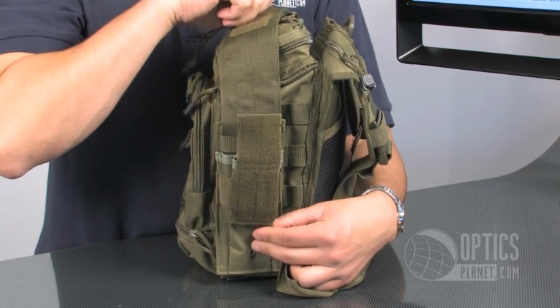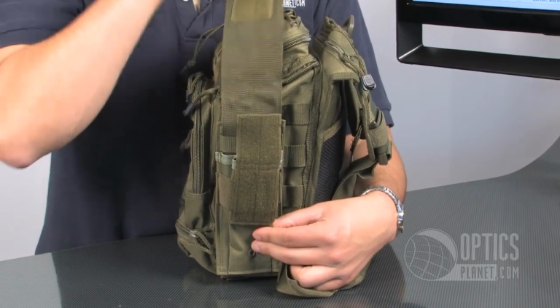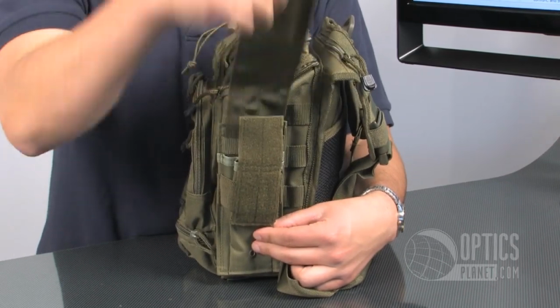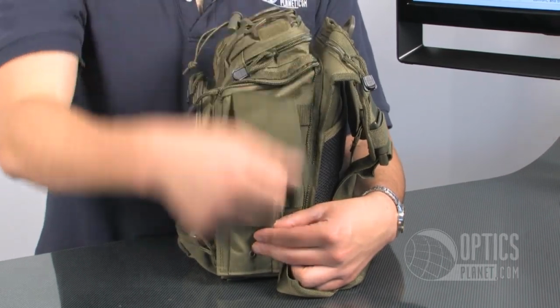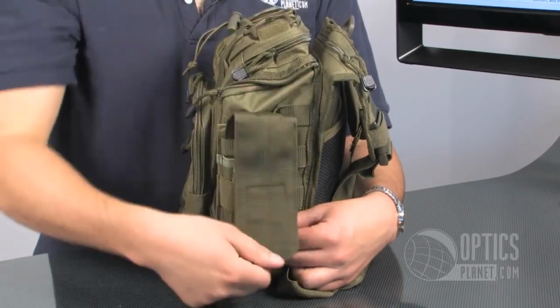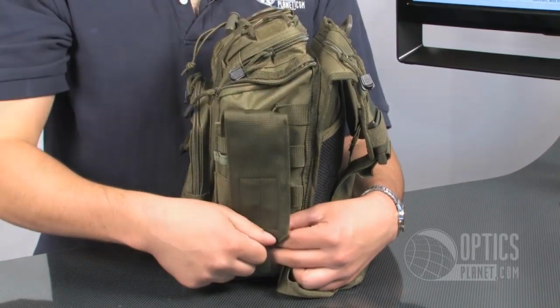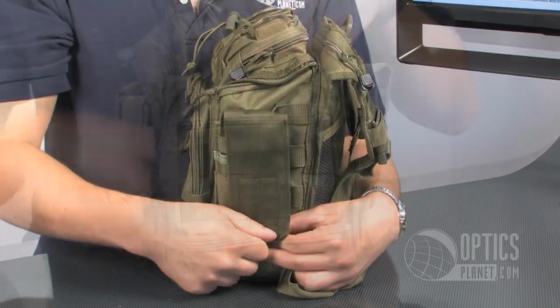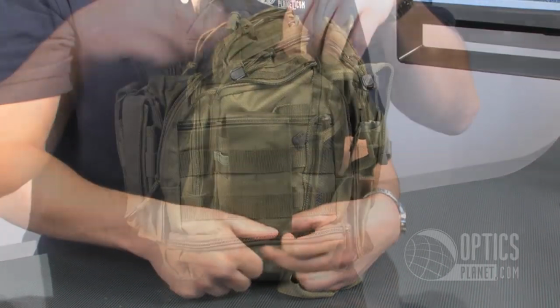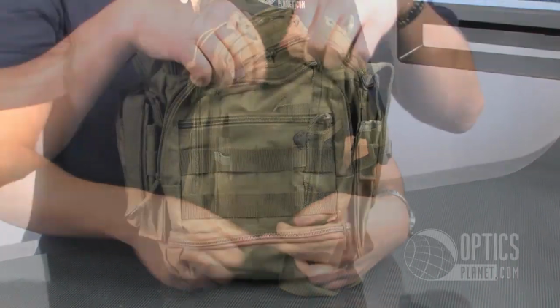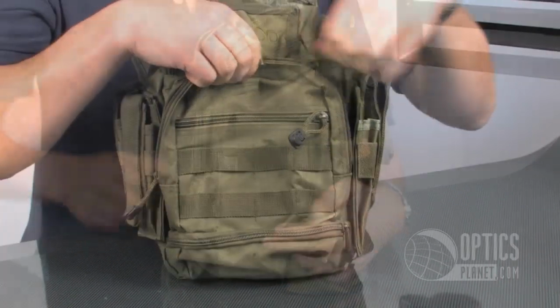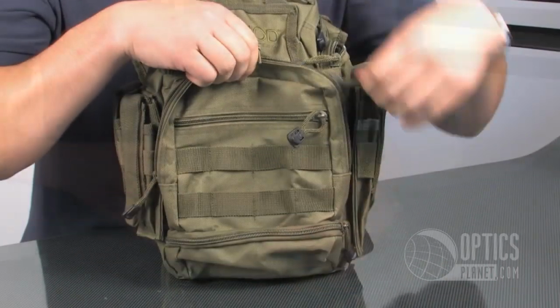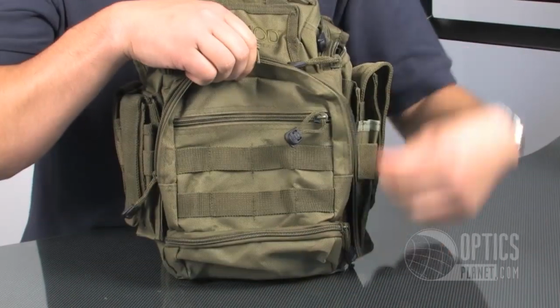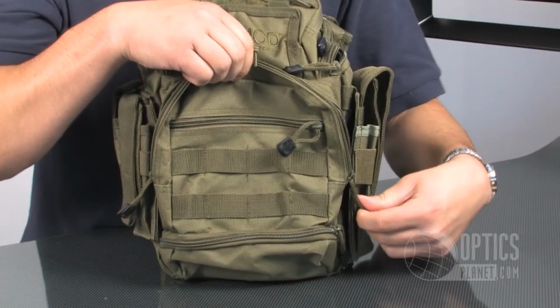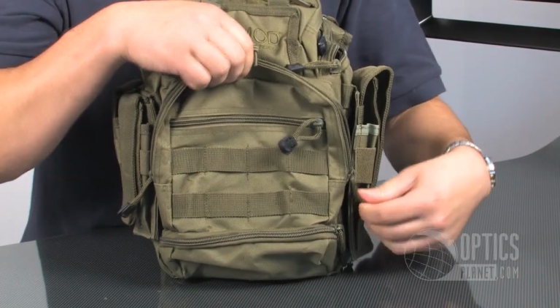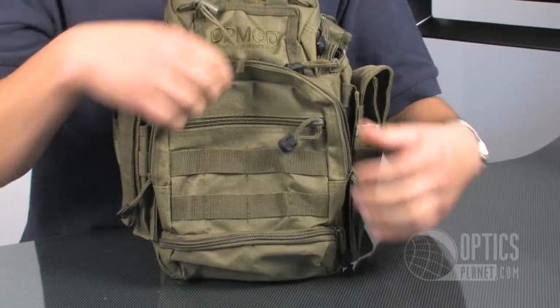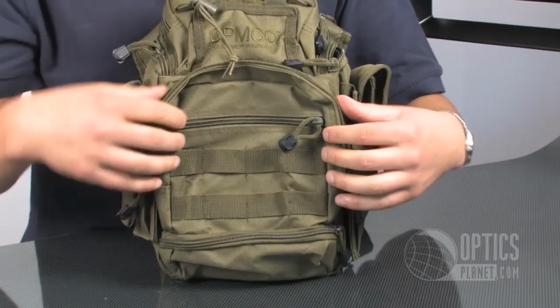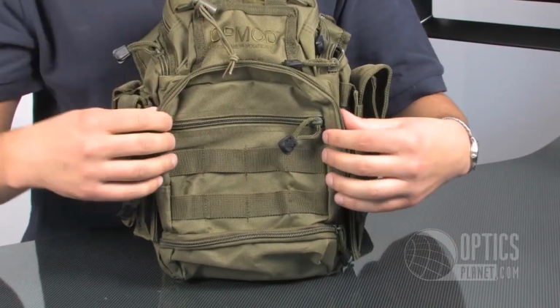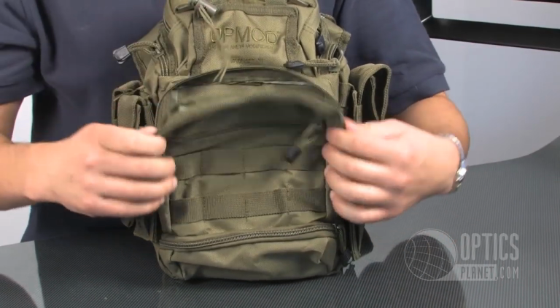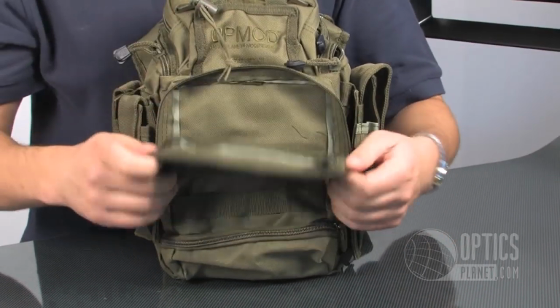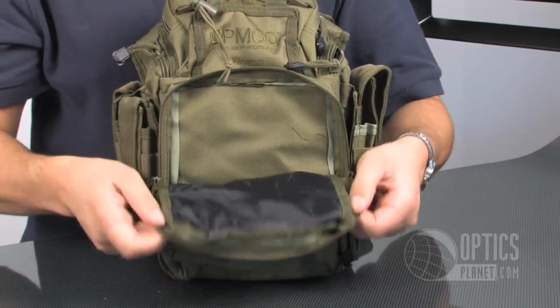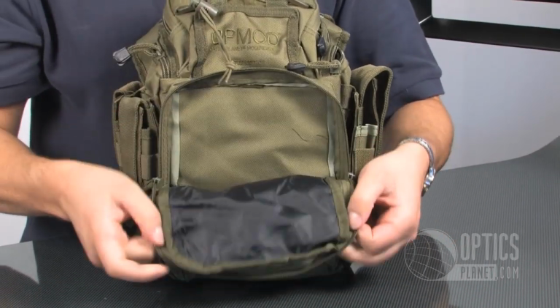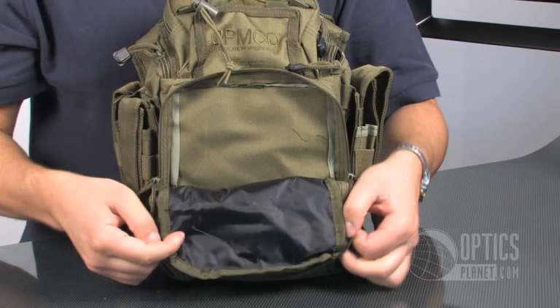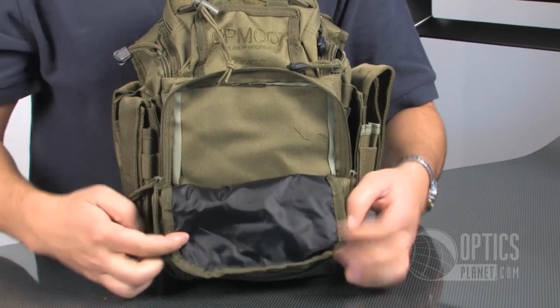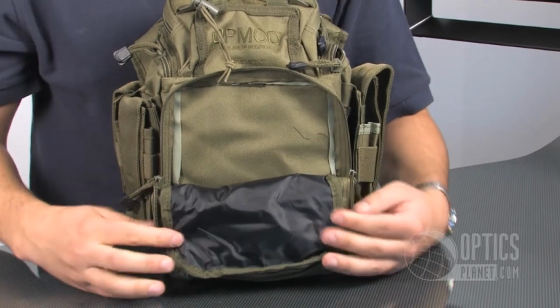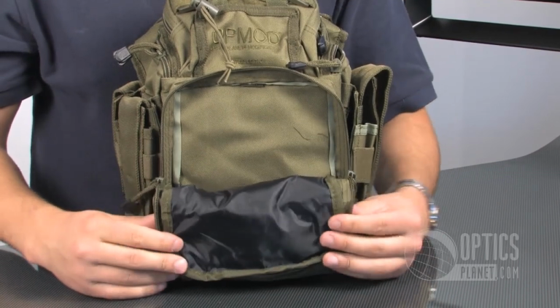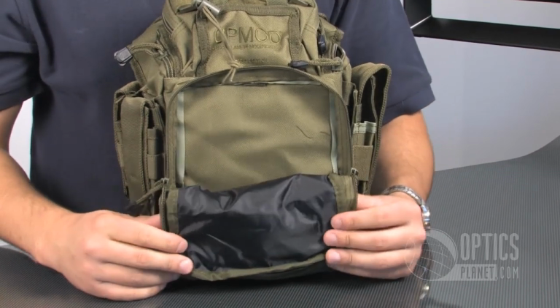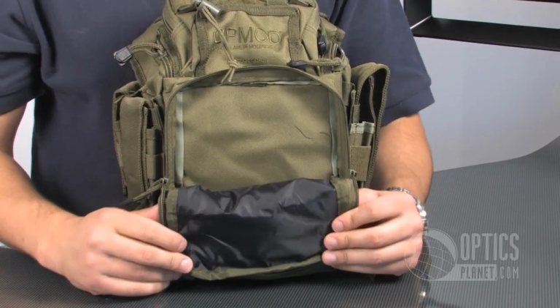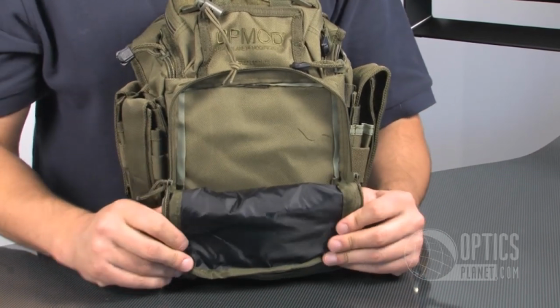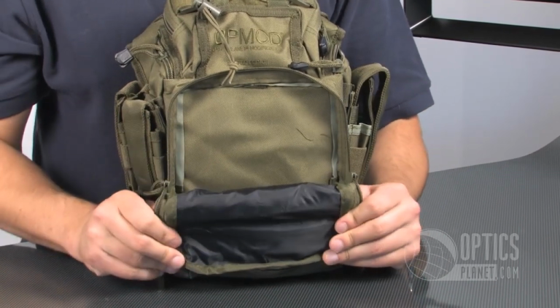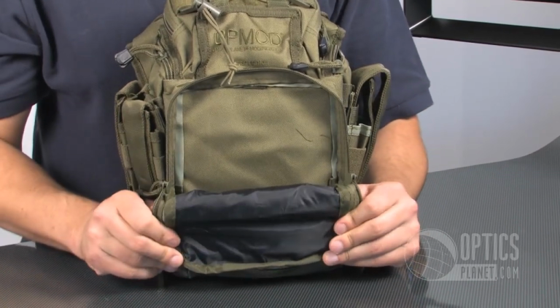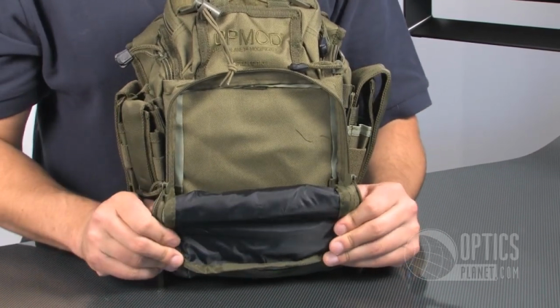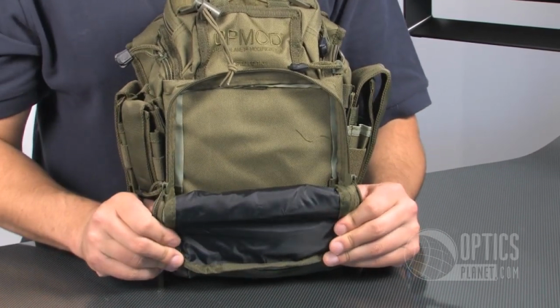So highly customizable, highly usable — camping, tactical, anything that you can think of, you can carry with this thing.